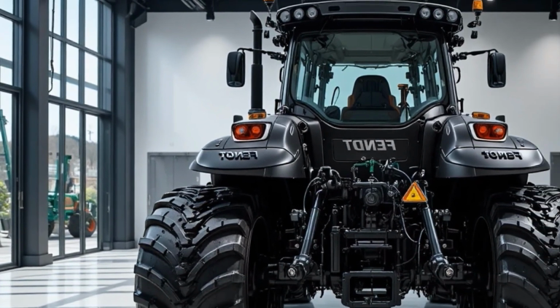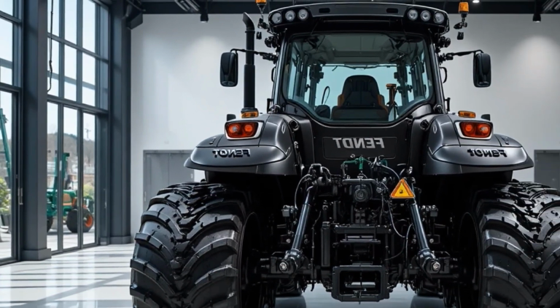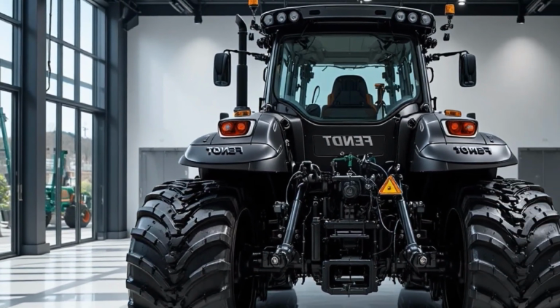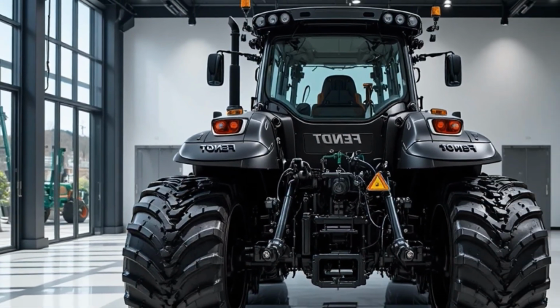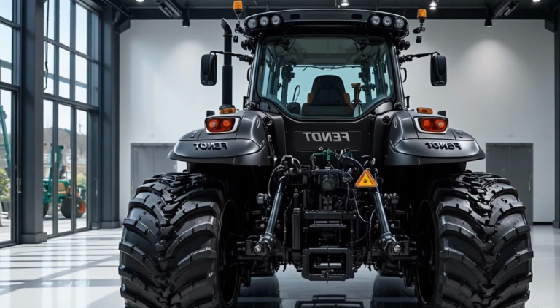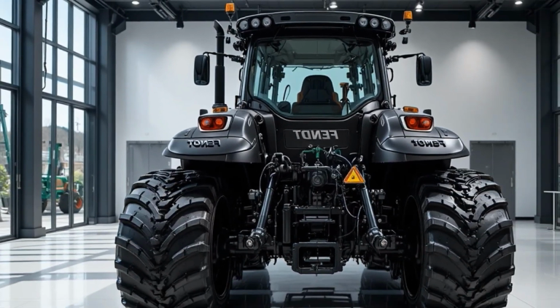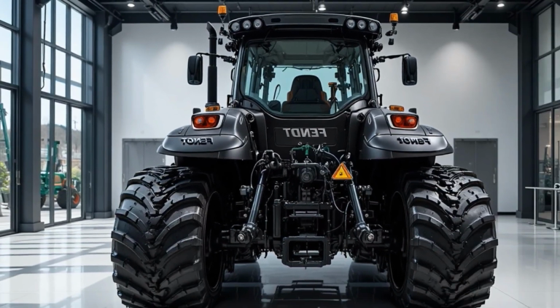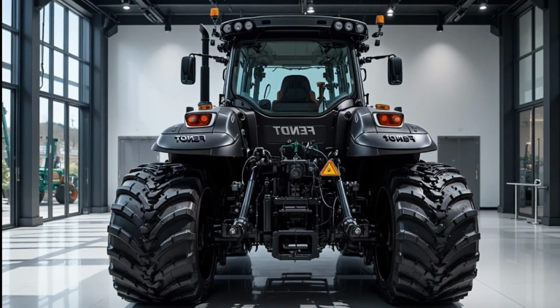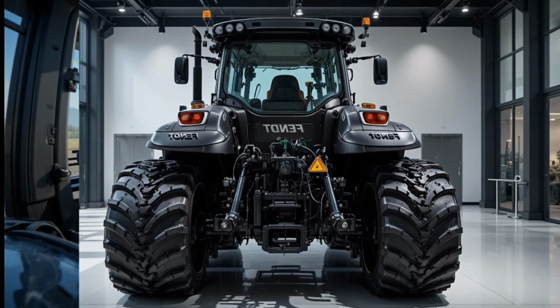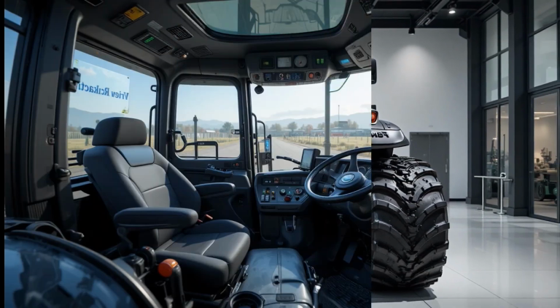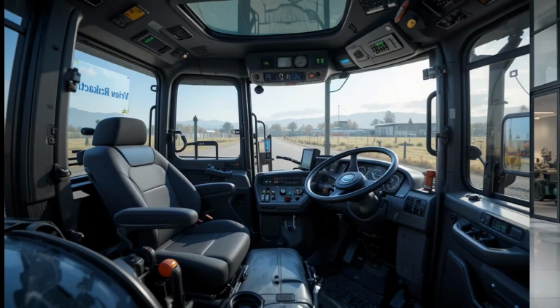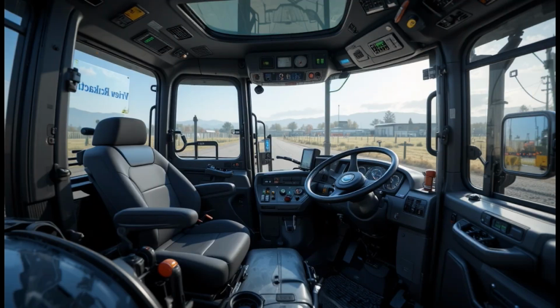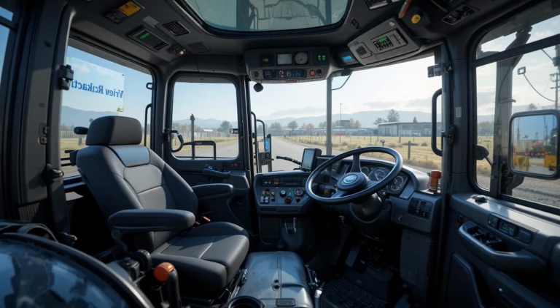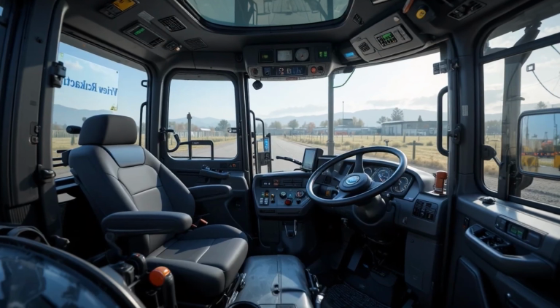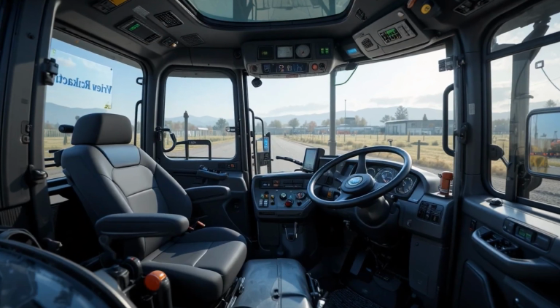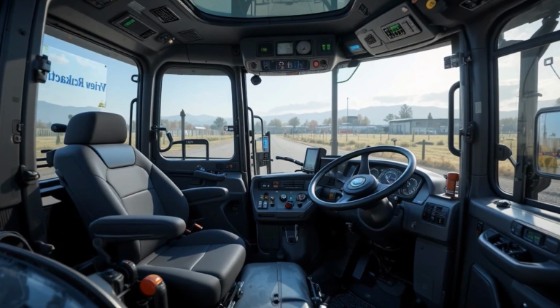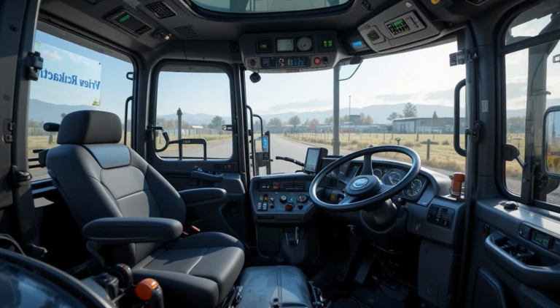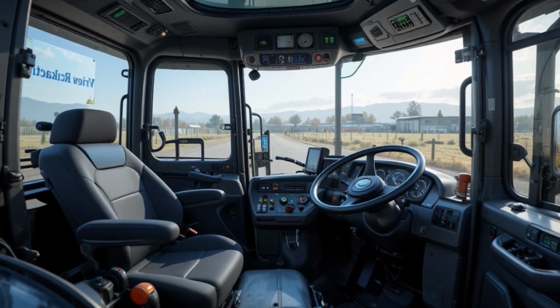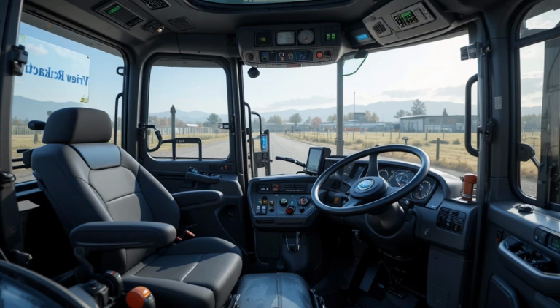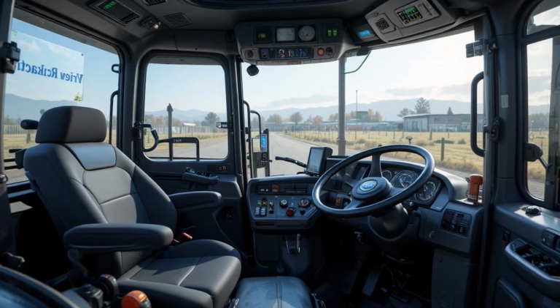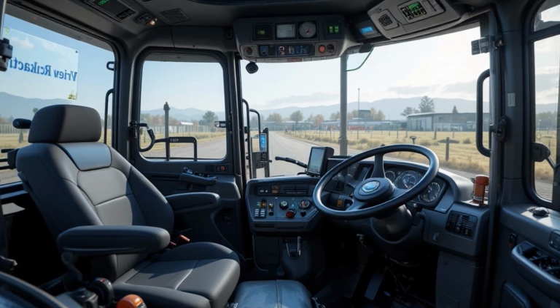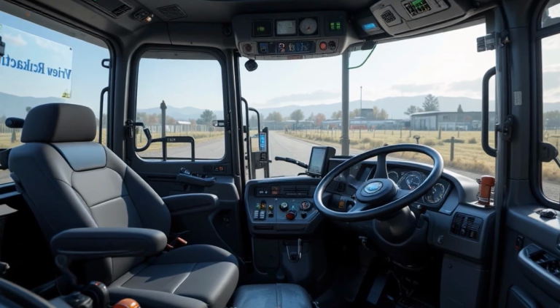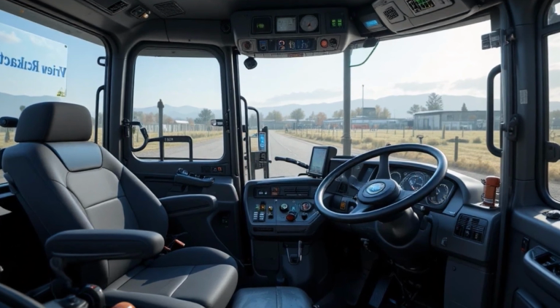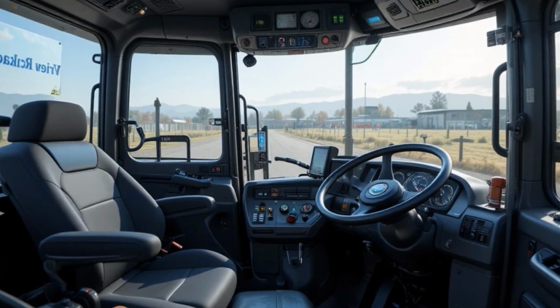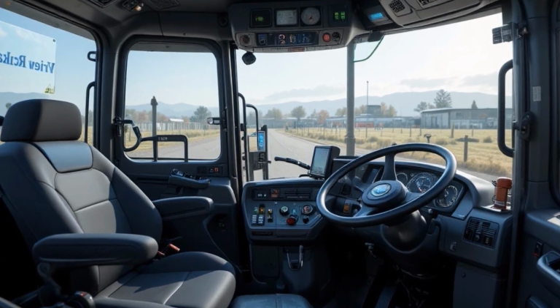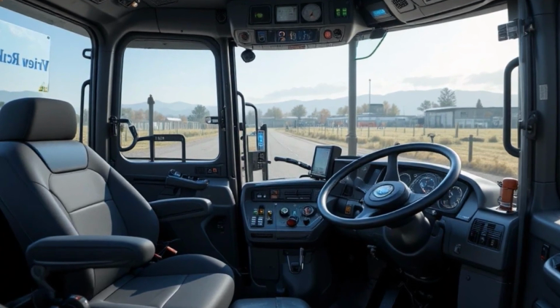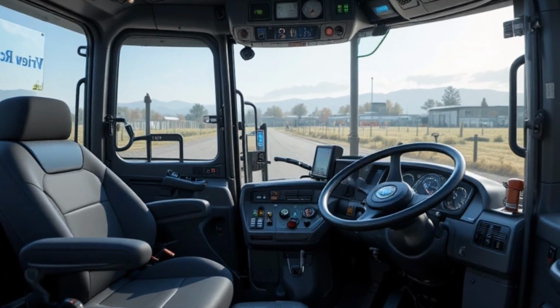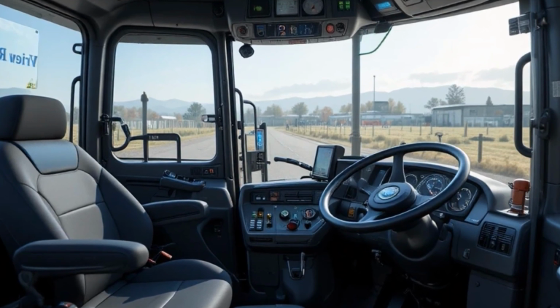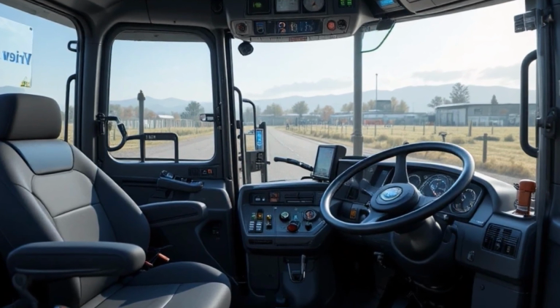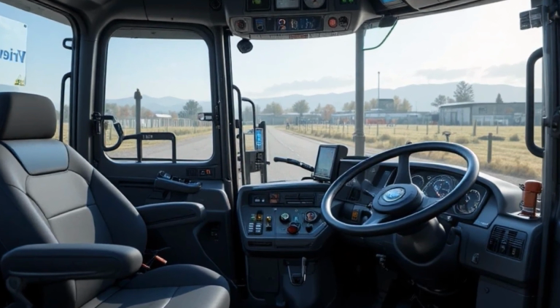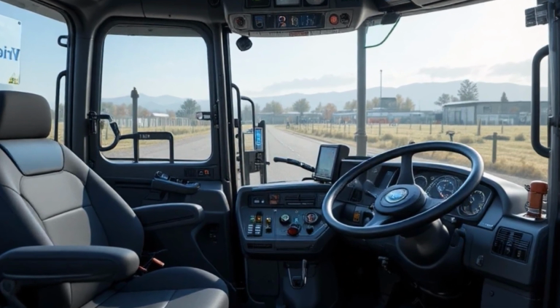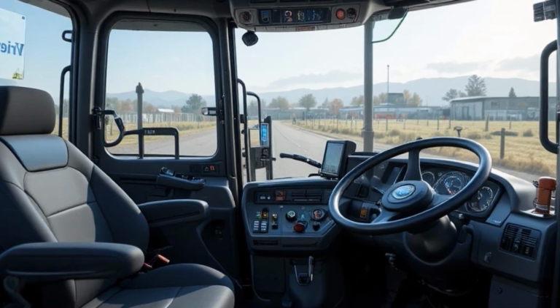While prioritizing operator safety and efficiency, for anyone looking to upgrade their fleet to a modern, high-performing, and reliable machine, the Fendt 1190 Vario stands out as a premier choice.